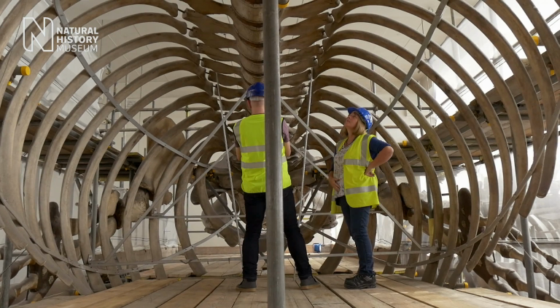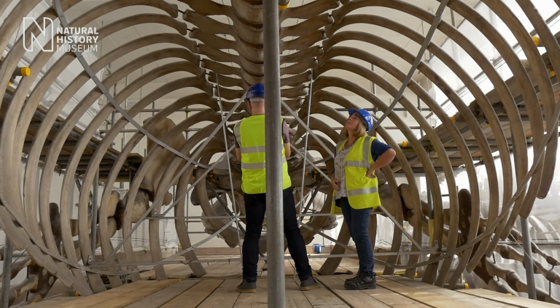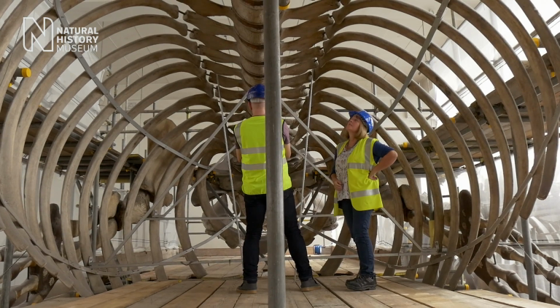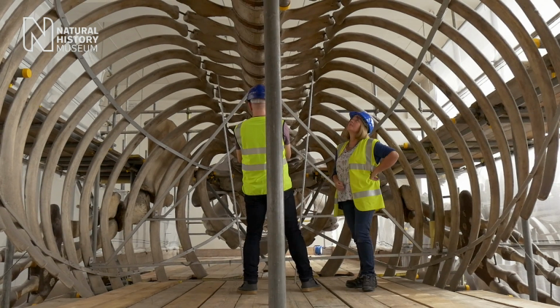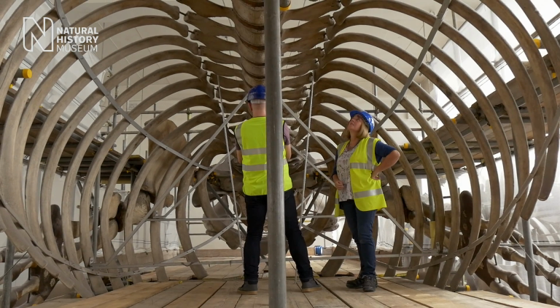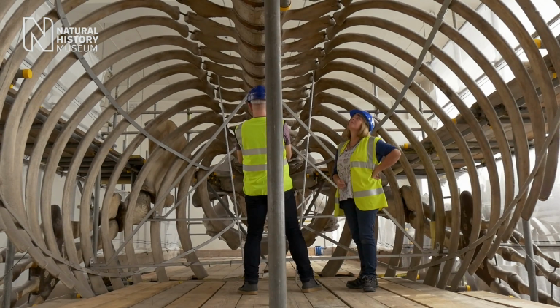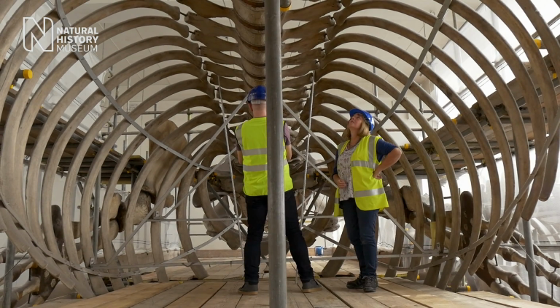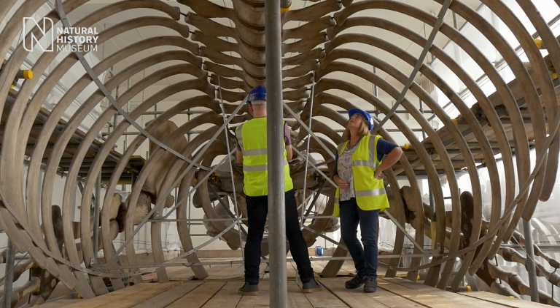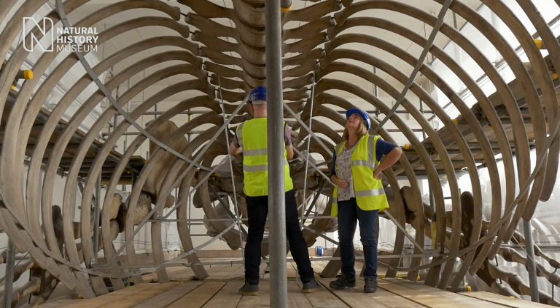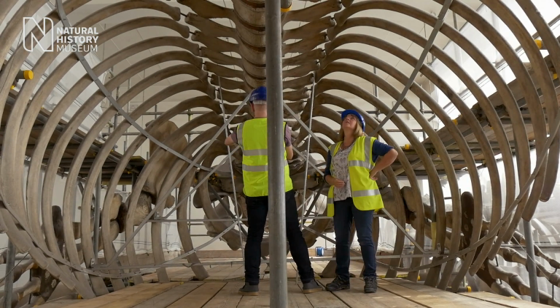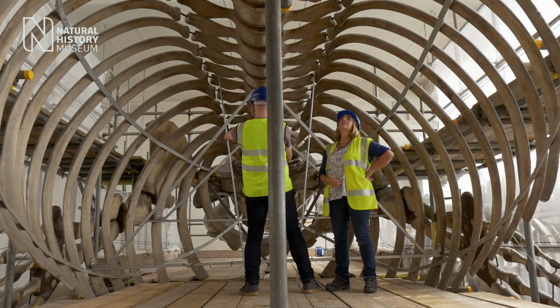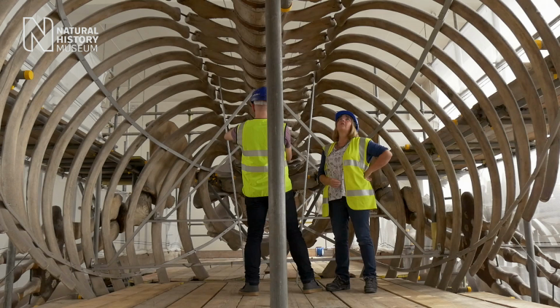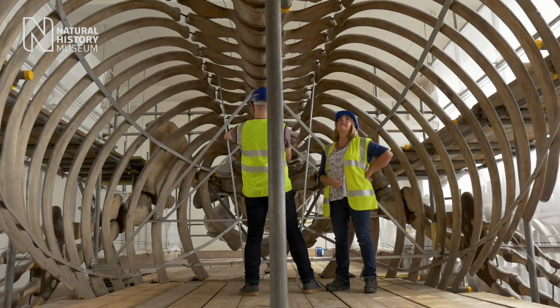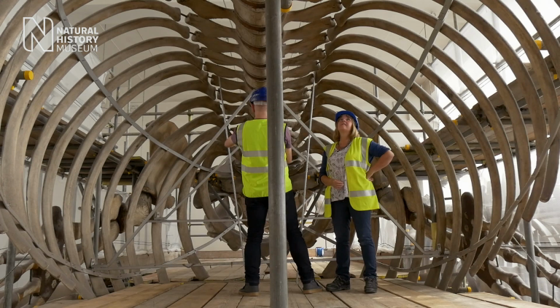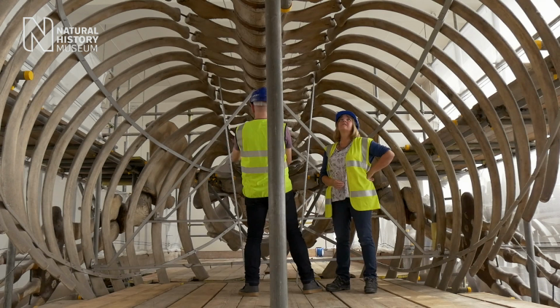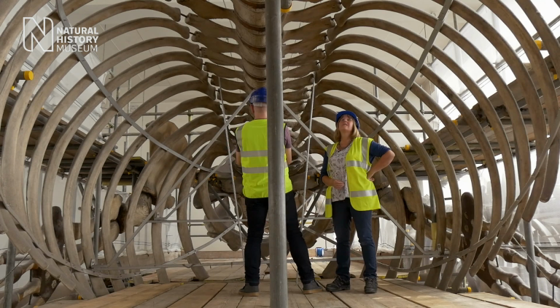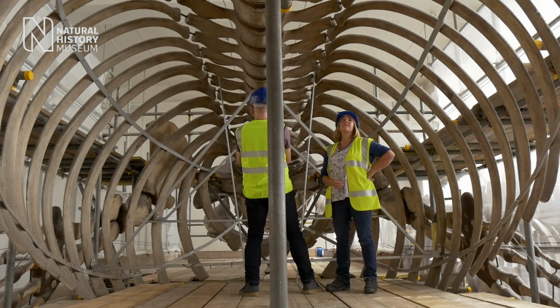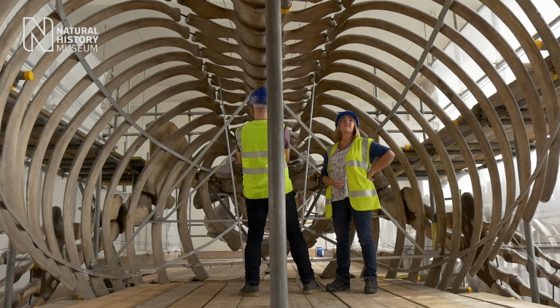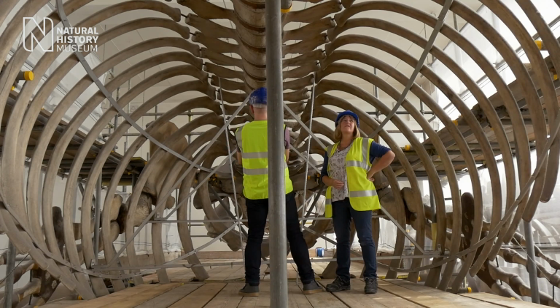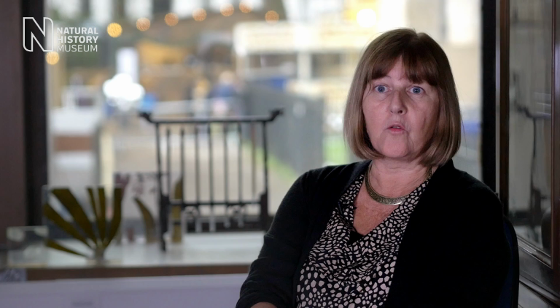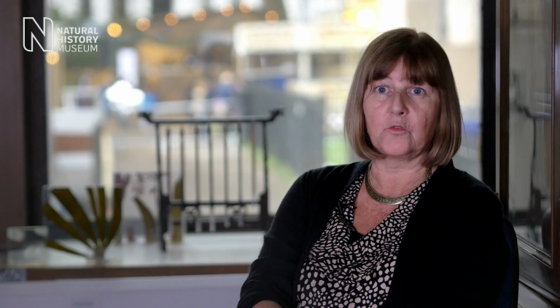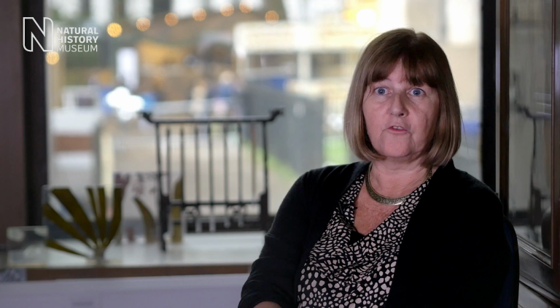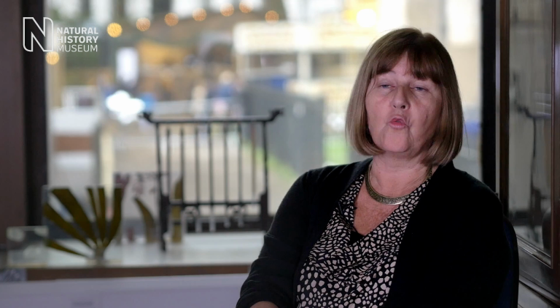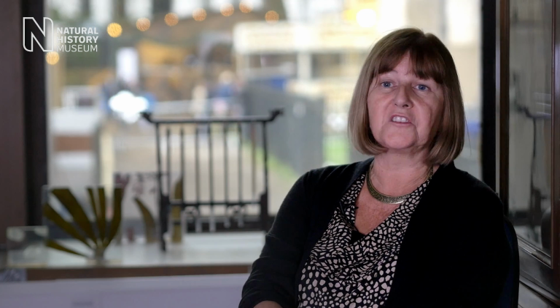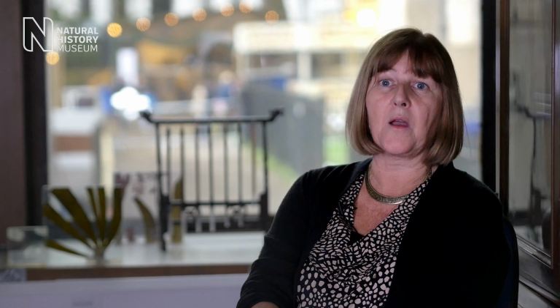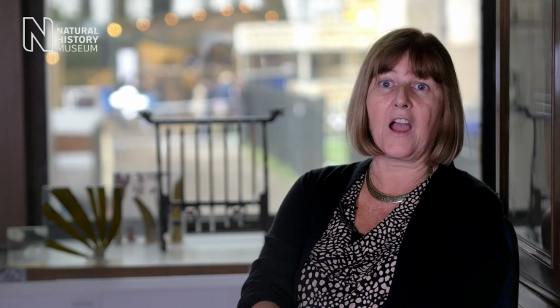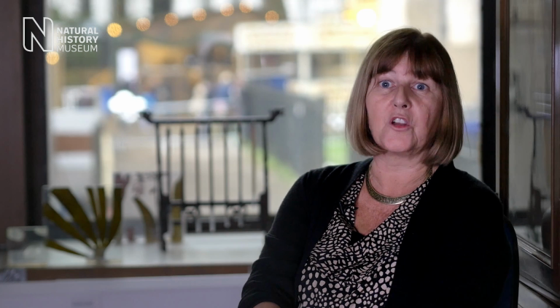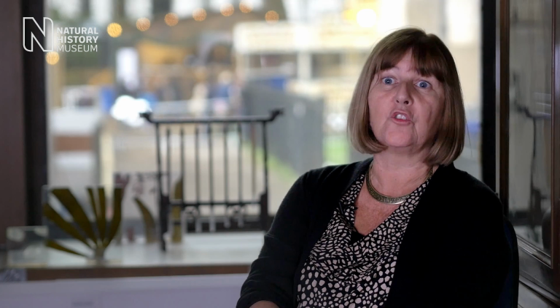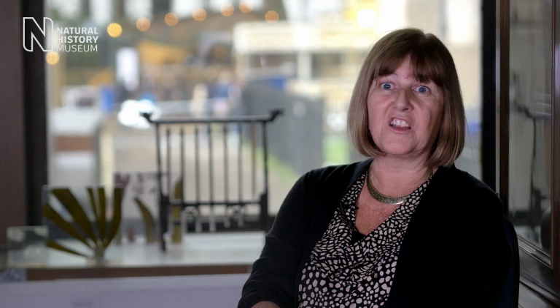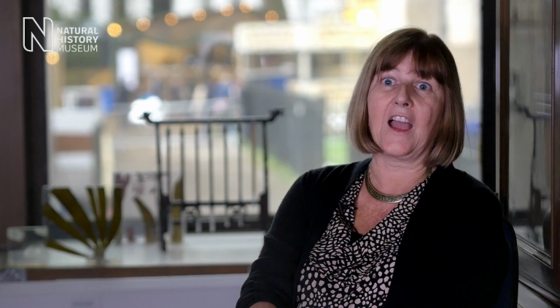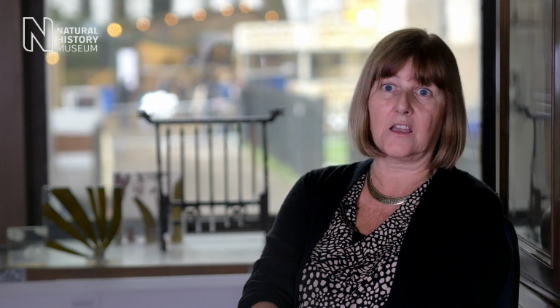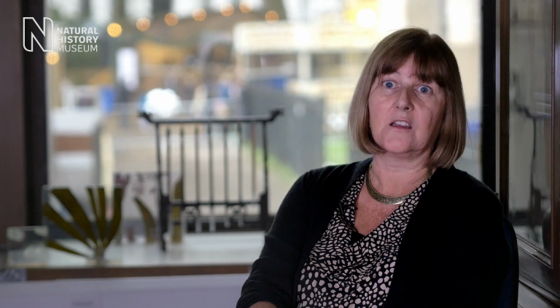I really want to know how strong those bones are because that will help to inform us about how we're going to re-hang it.